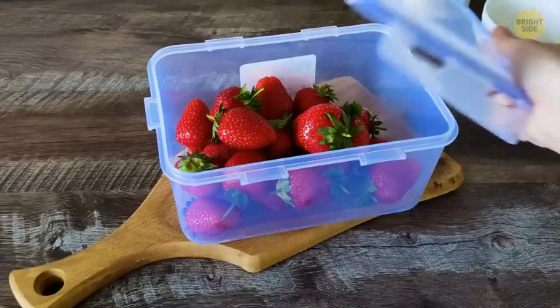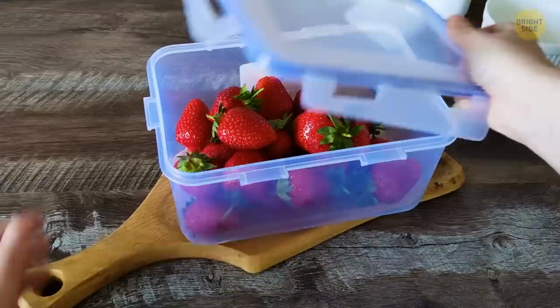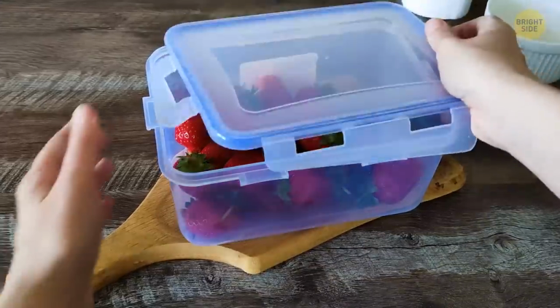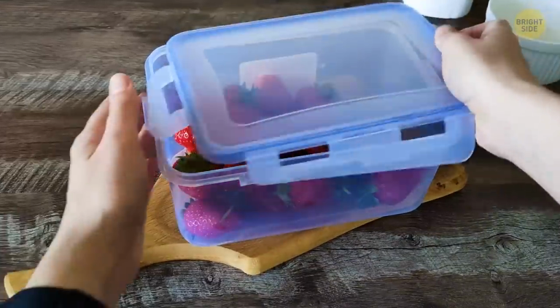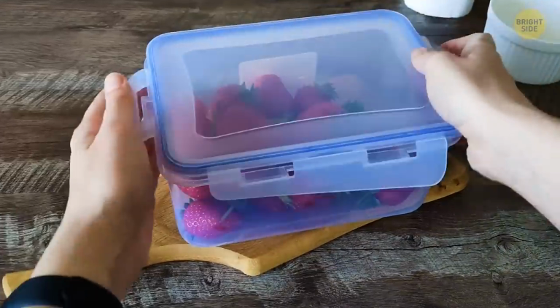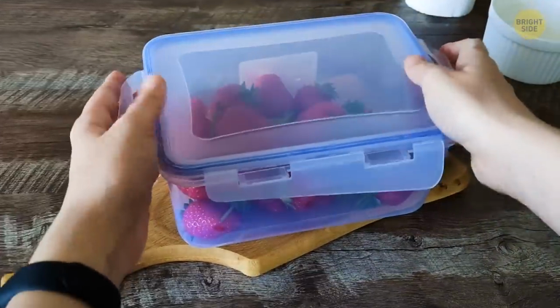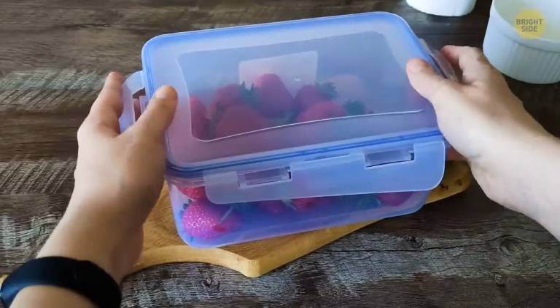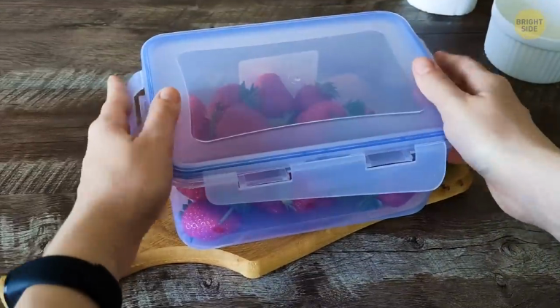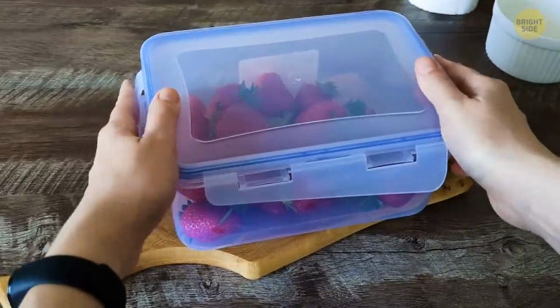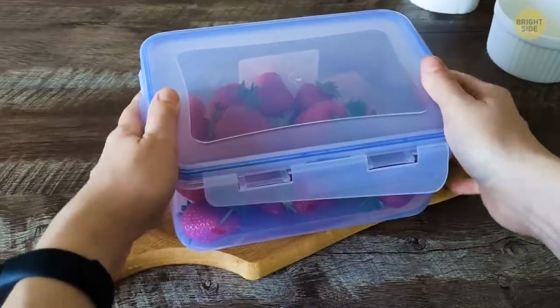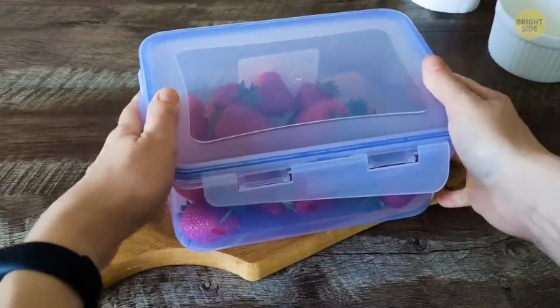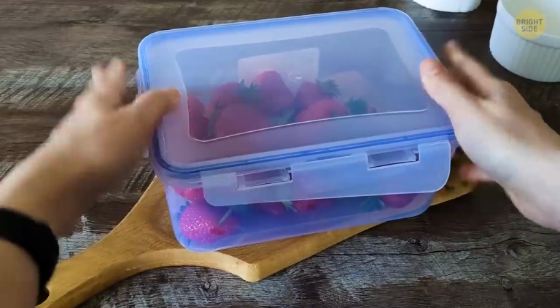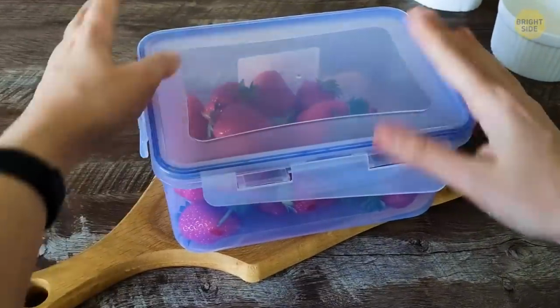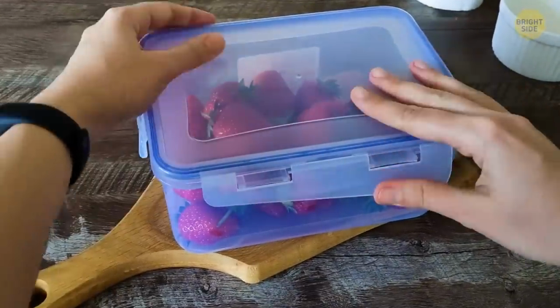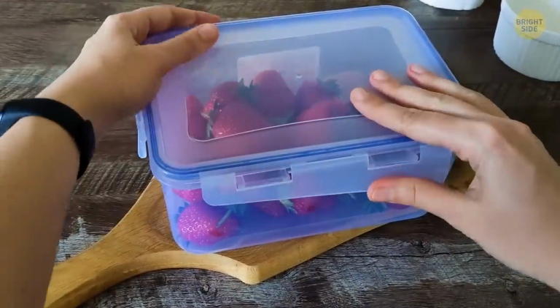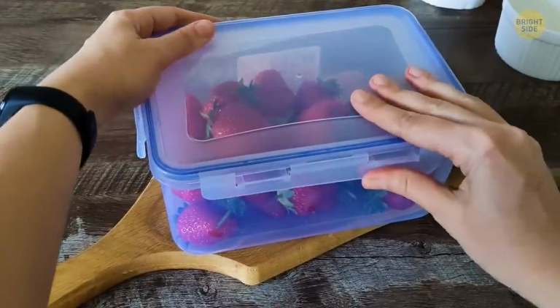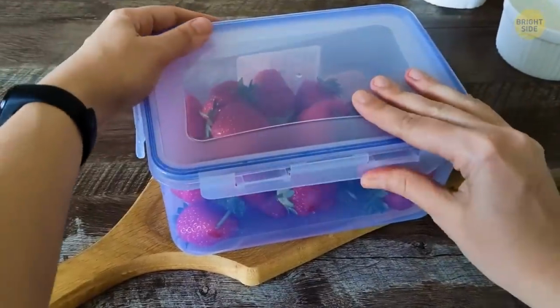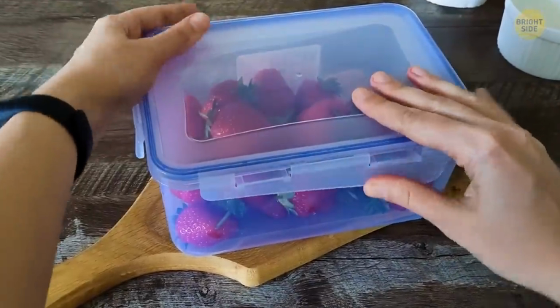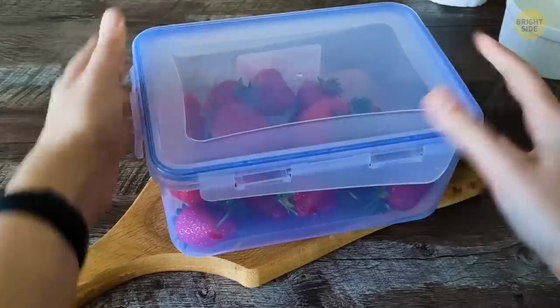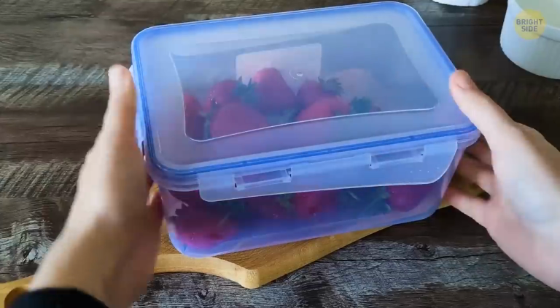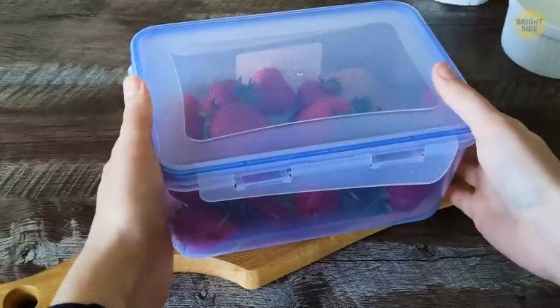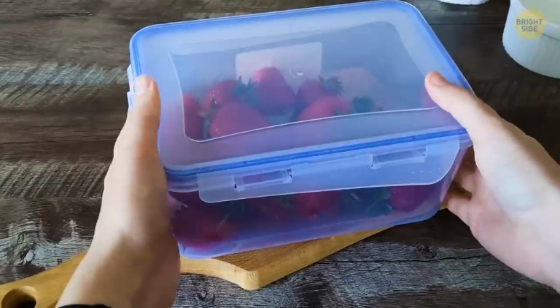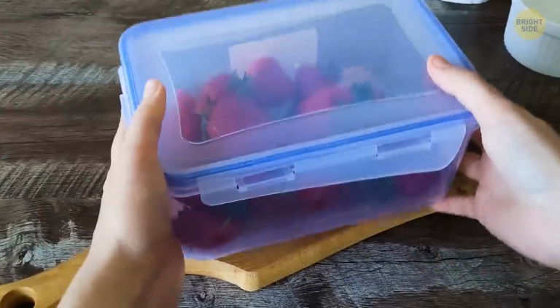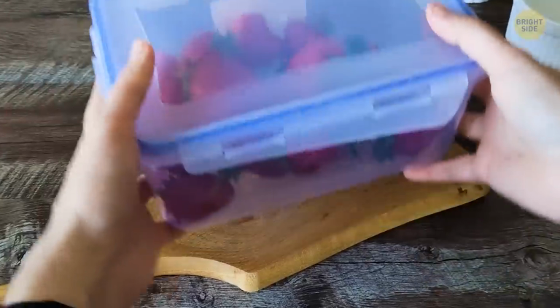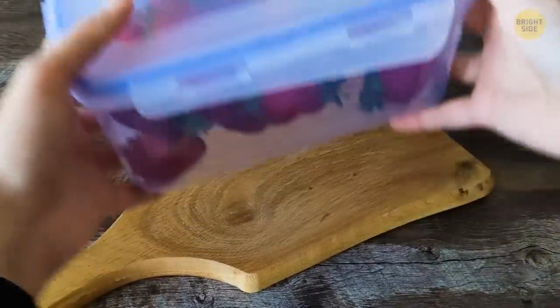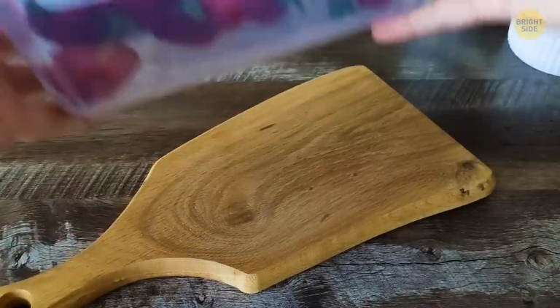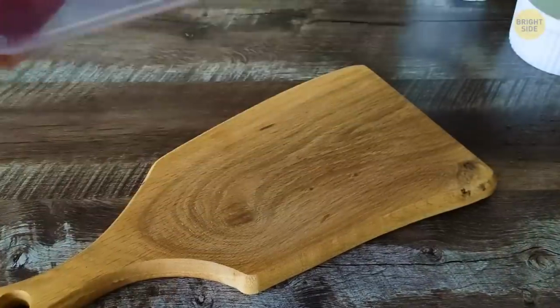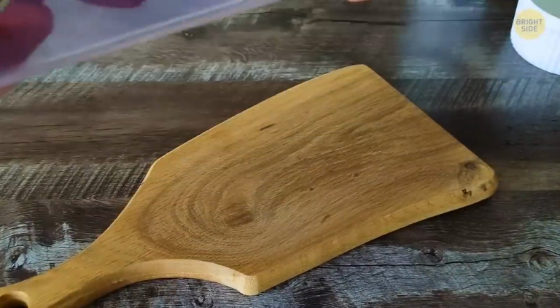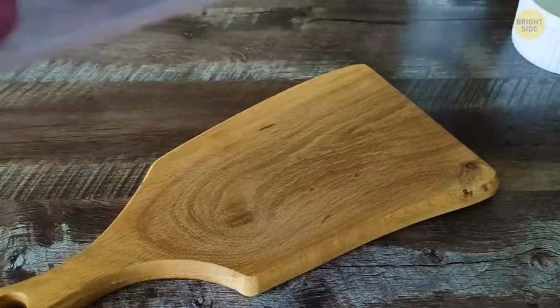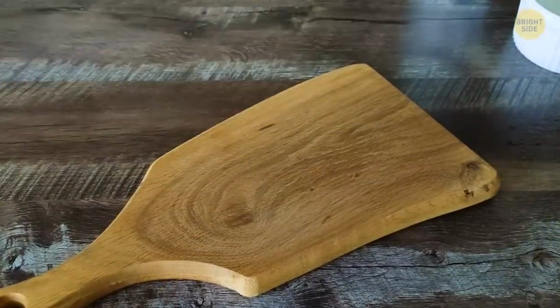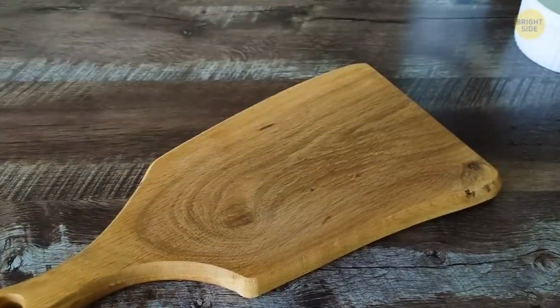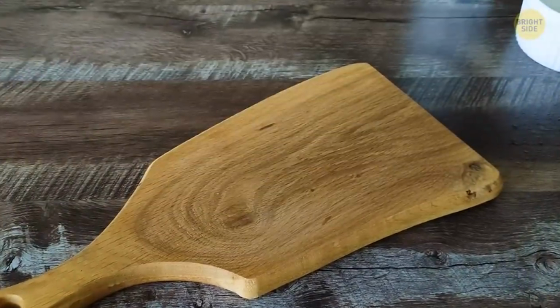Lastly, put them in a sealed container and store them in the fridge until you're ready to munch on them.